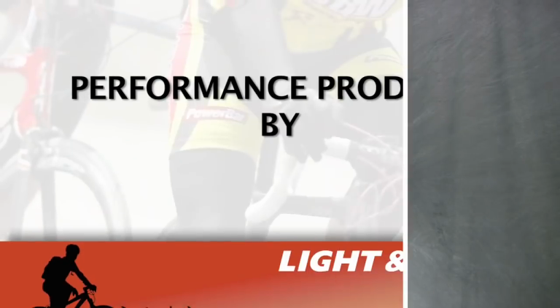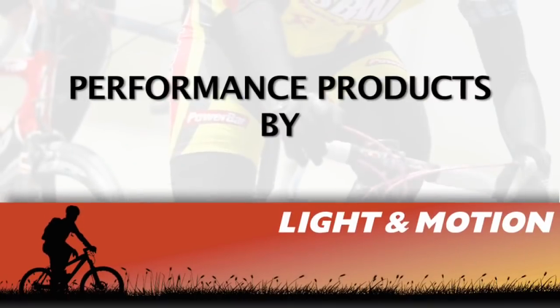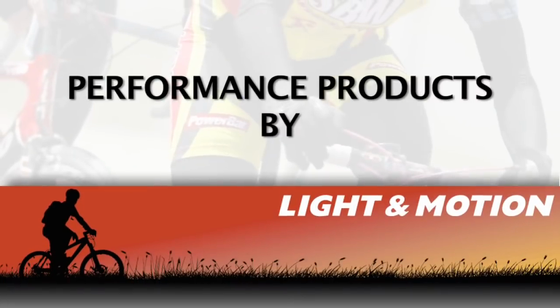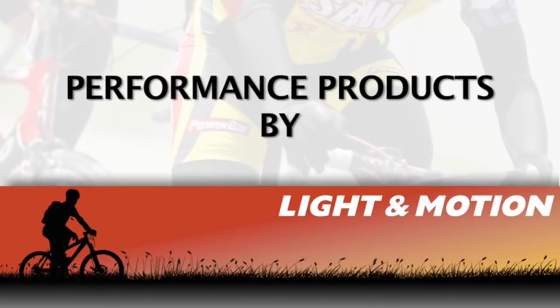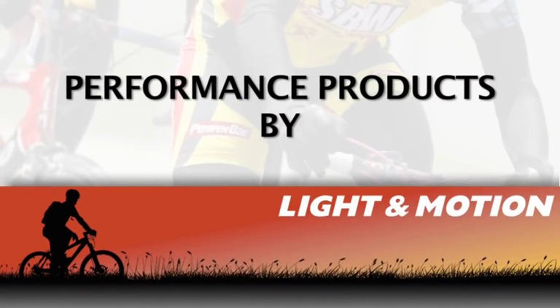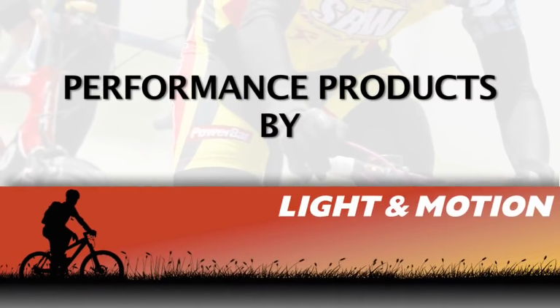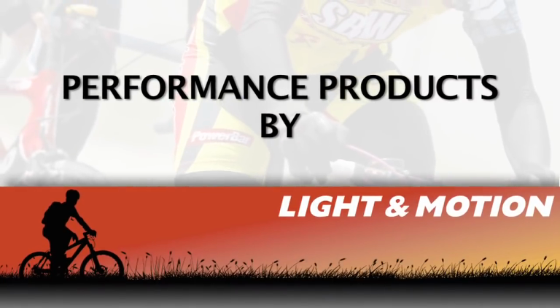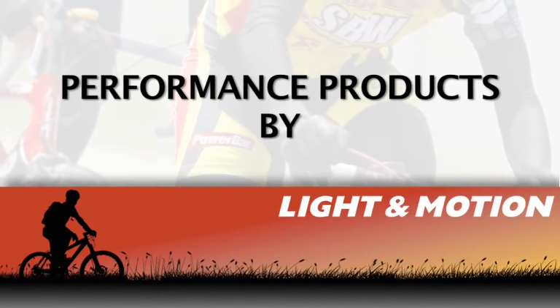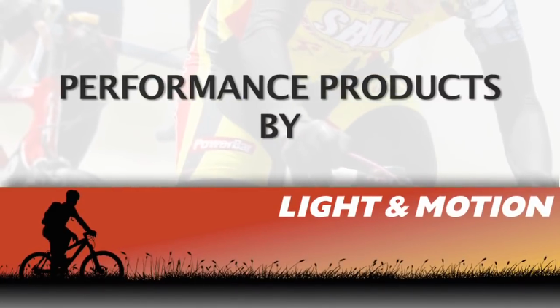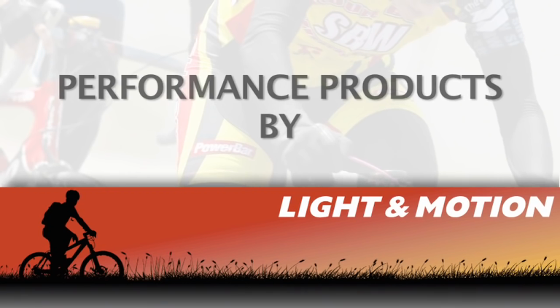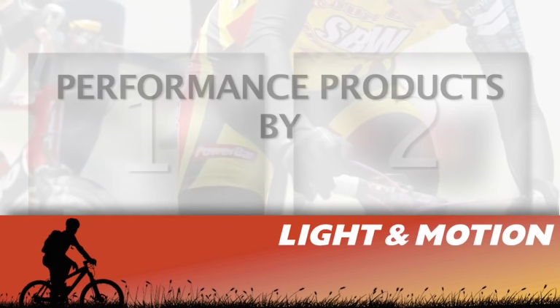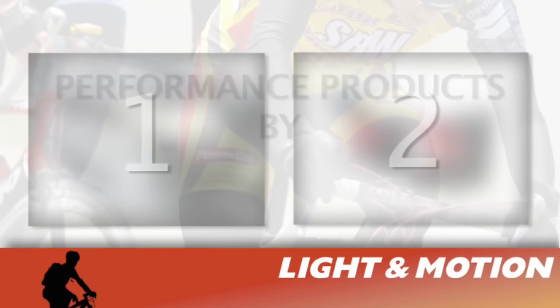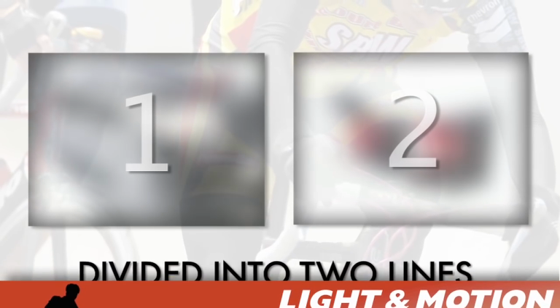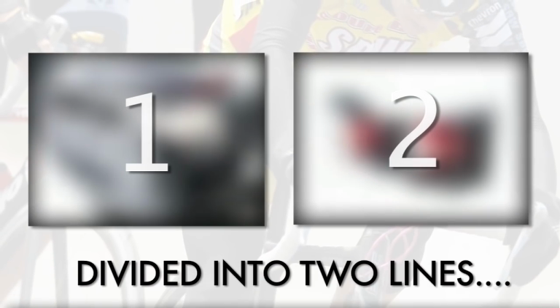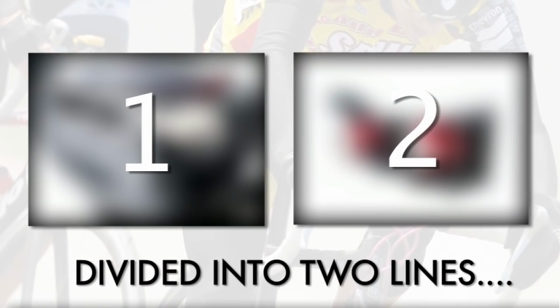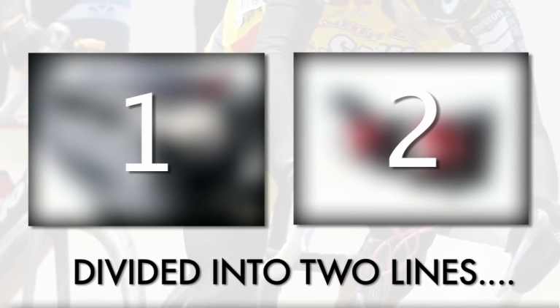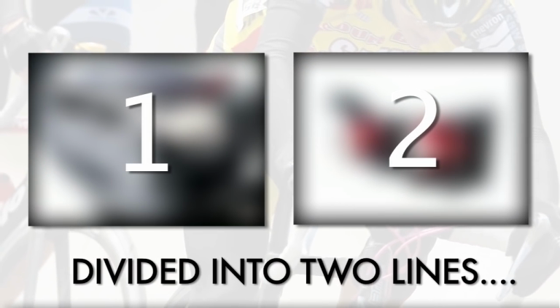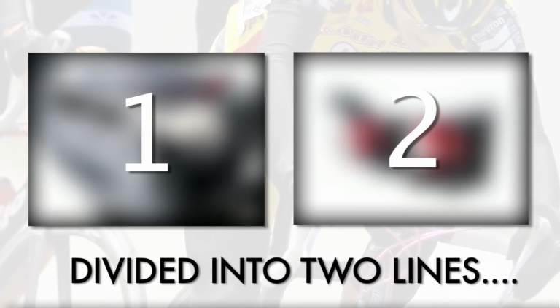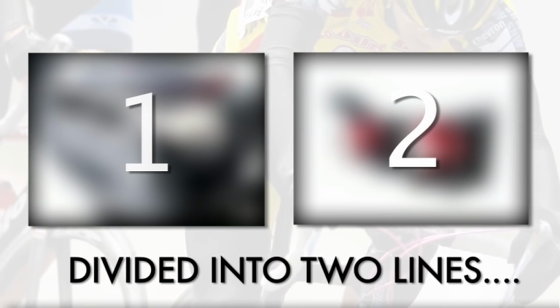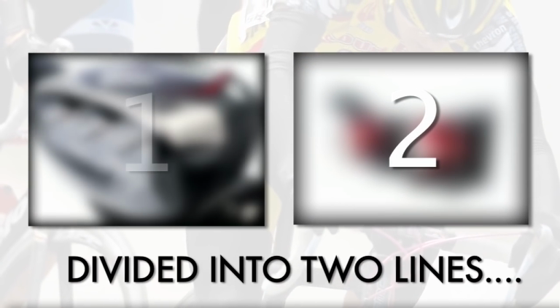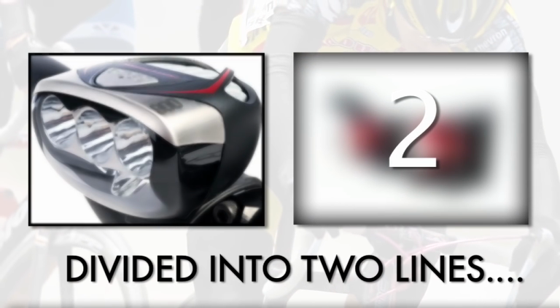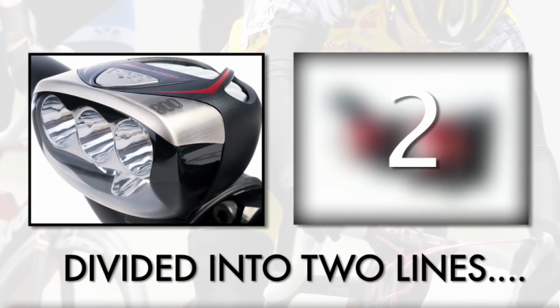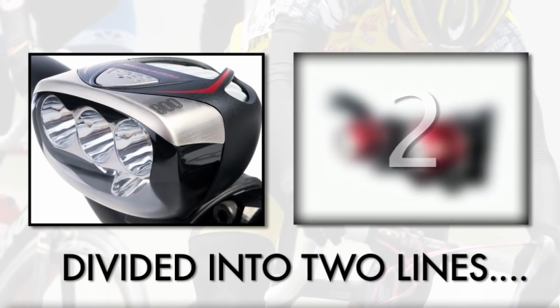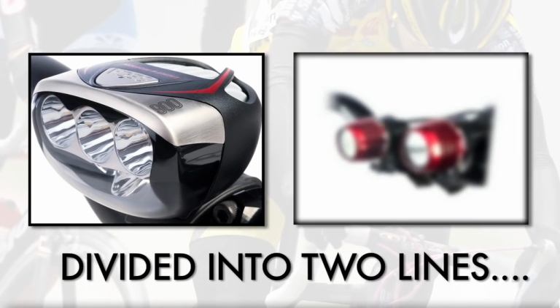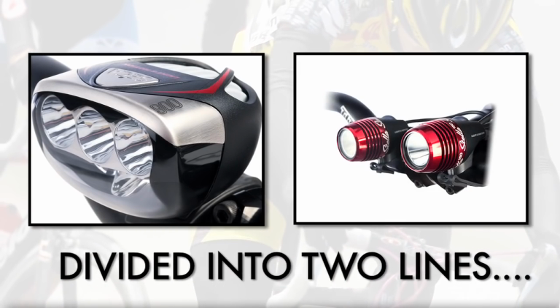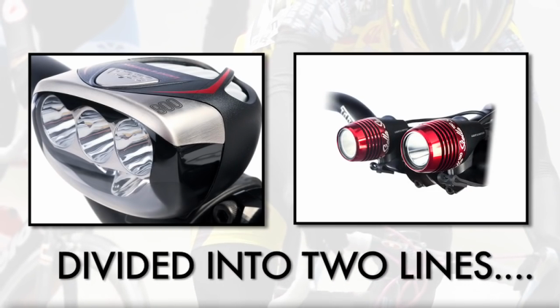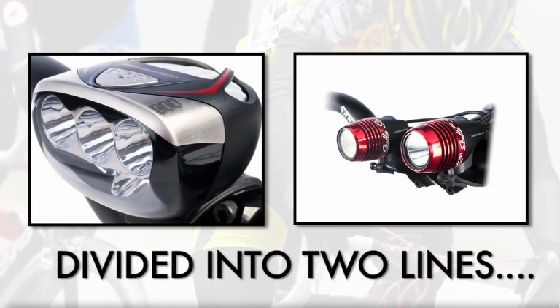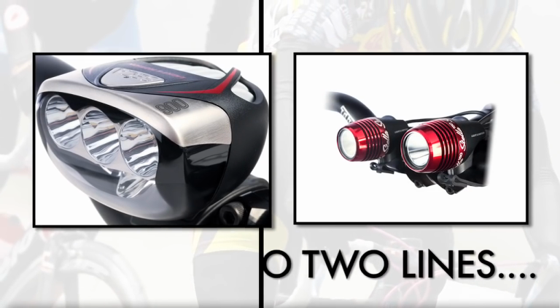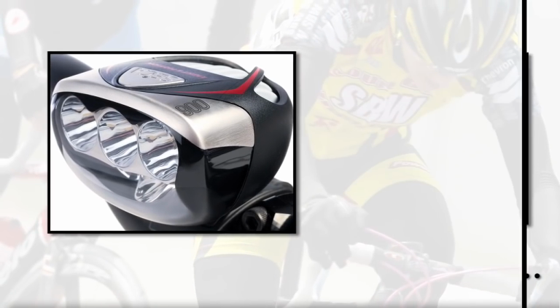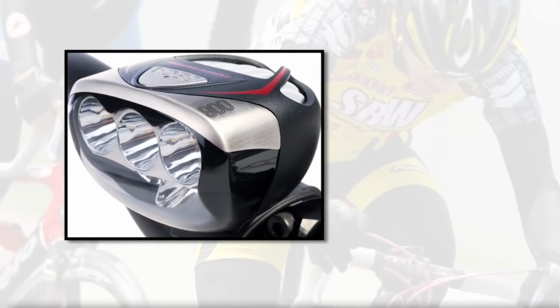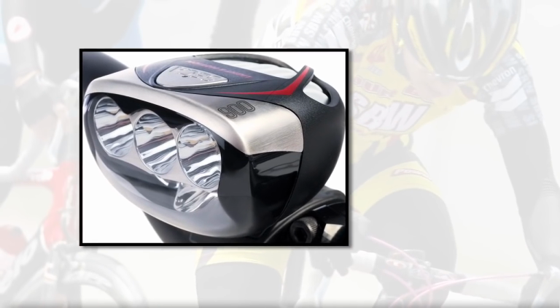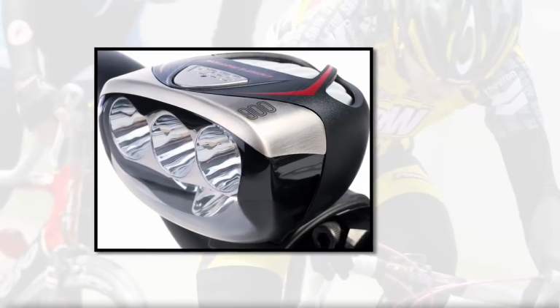Light in Motion's performance products are divided into two lines this year: the Seca and the Stella. Let's take a look at the Secas.